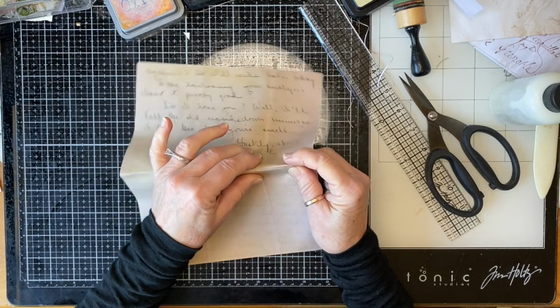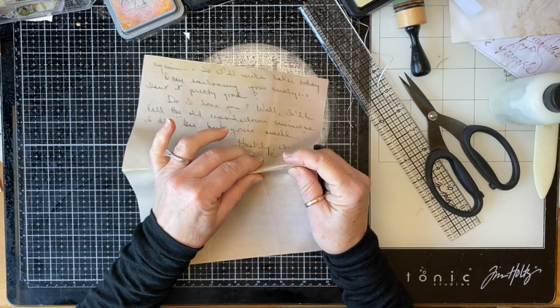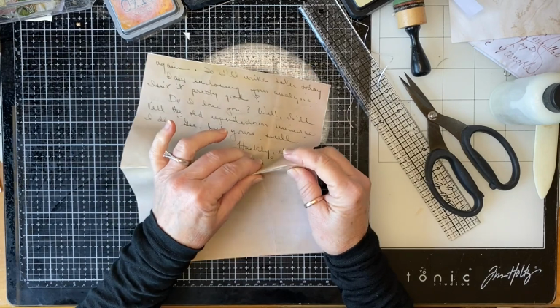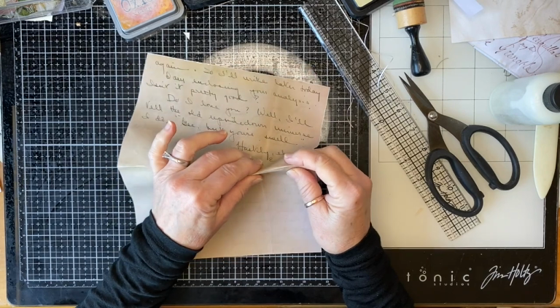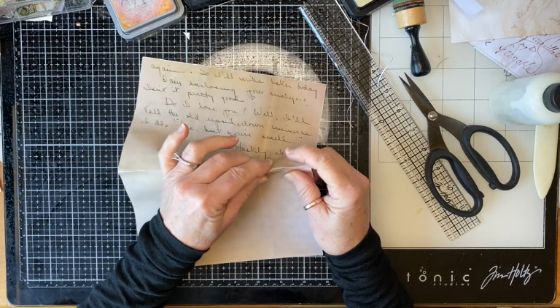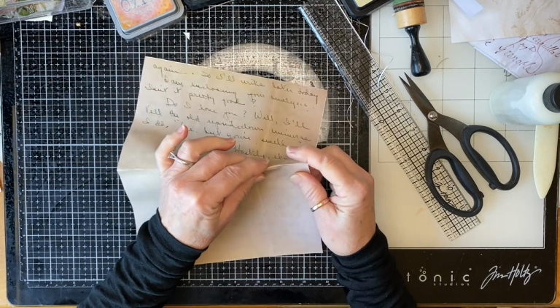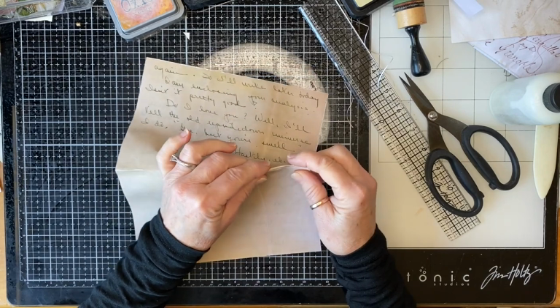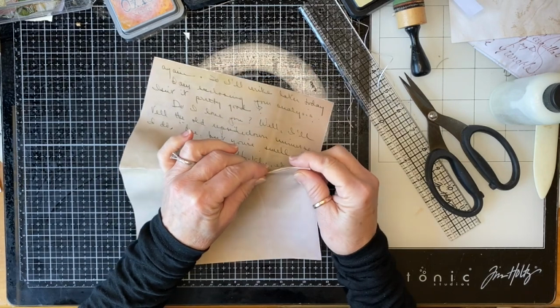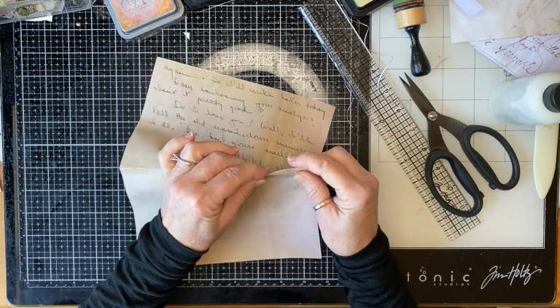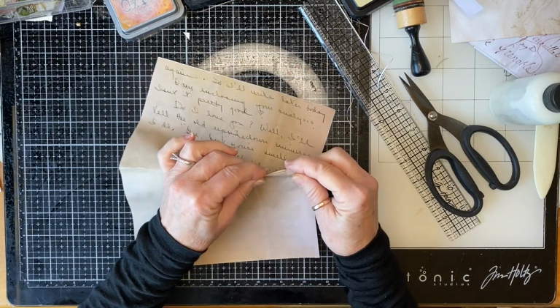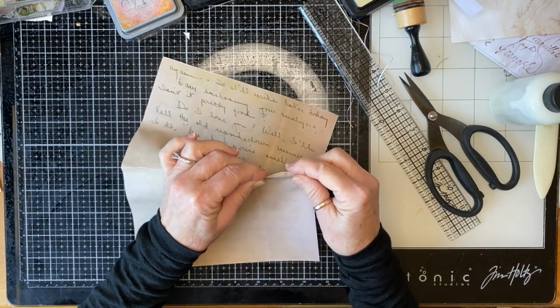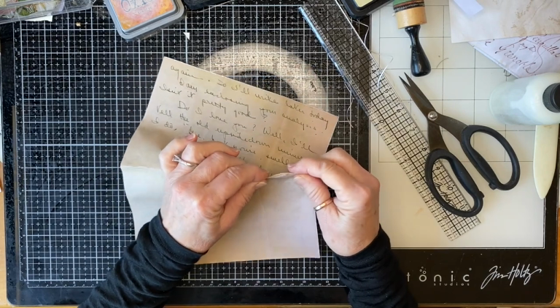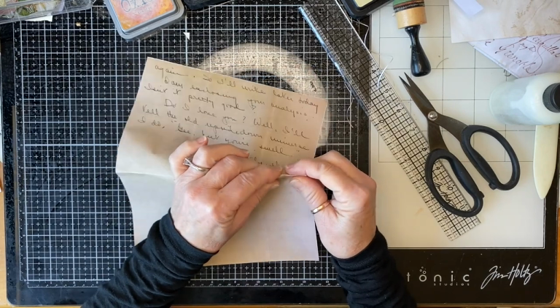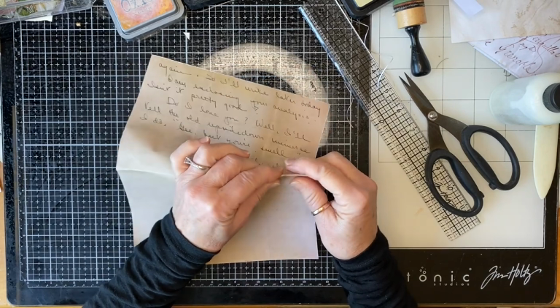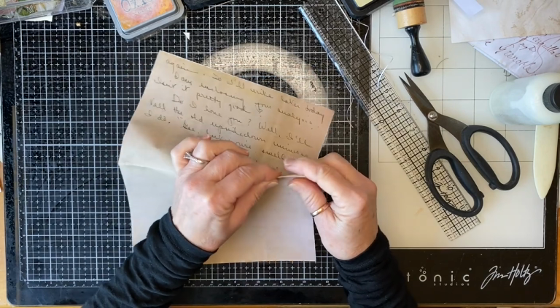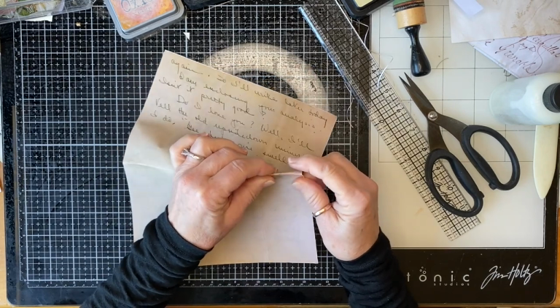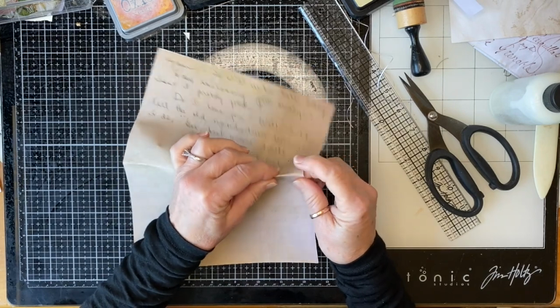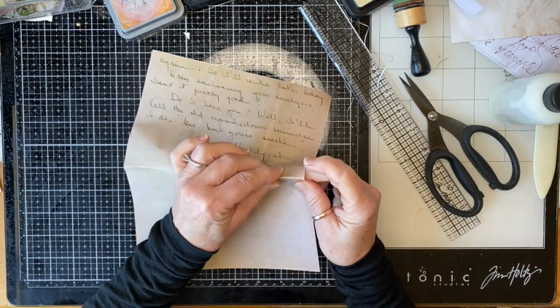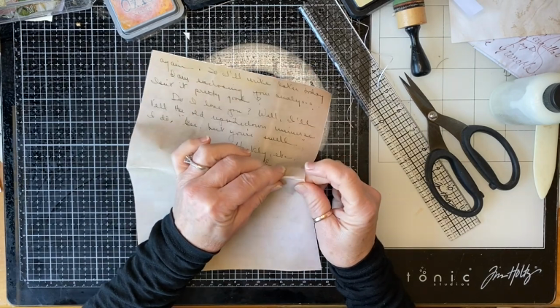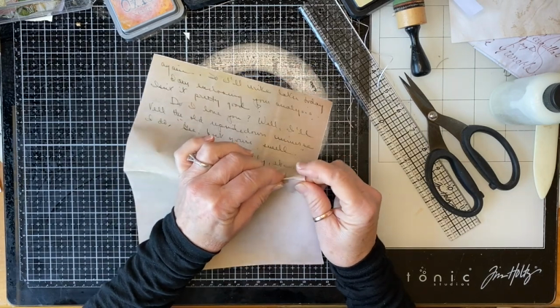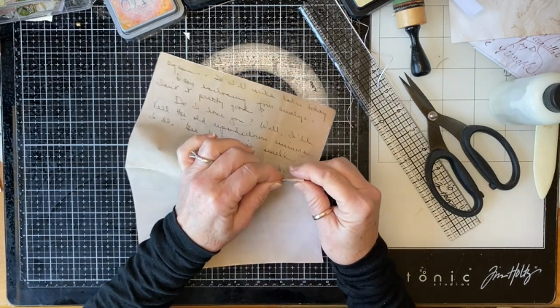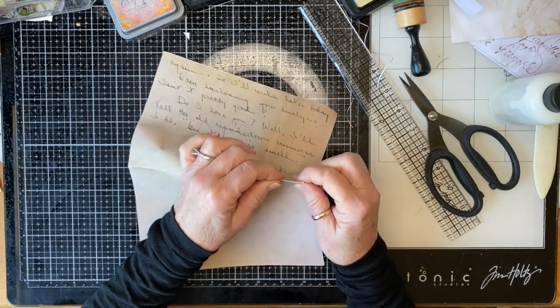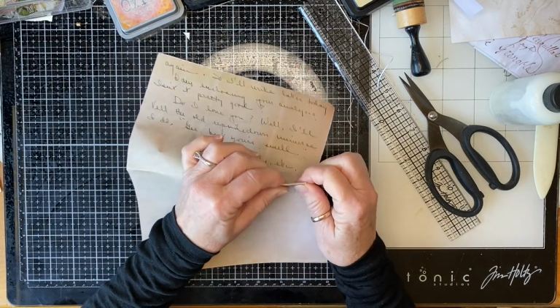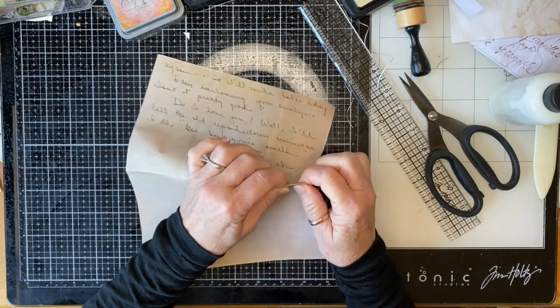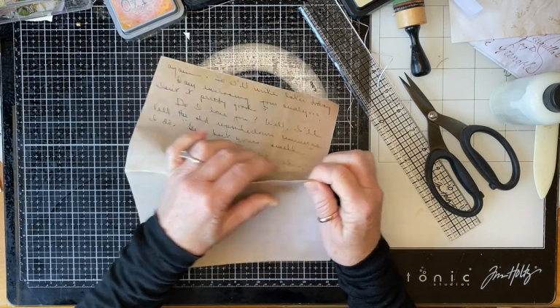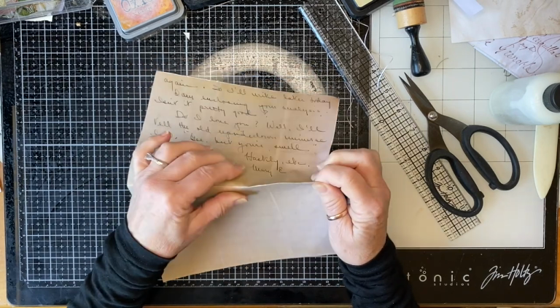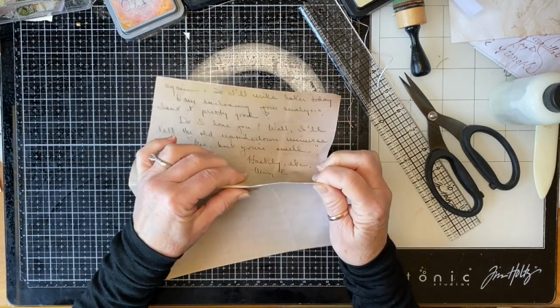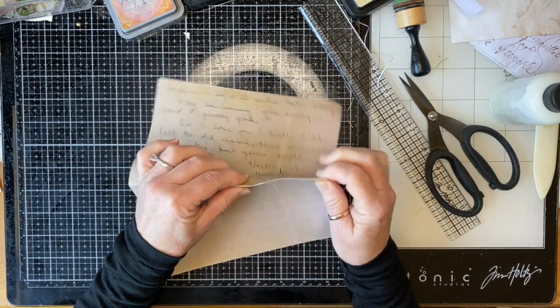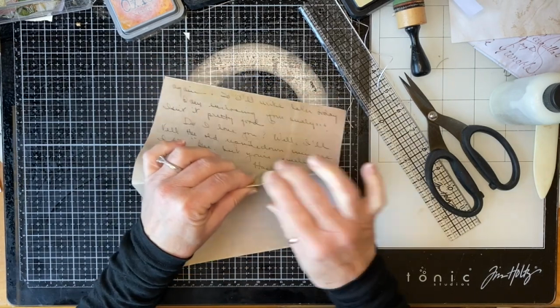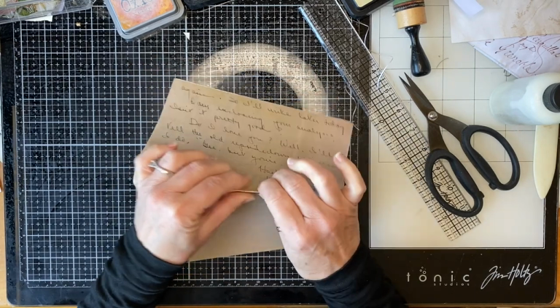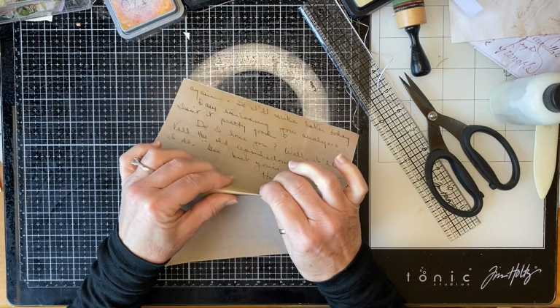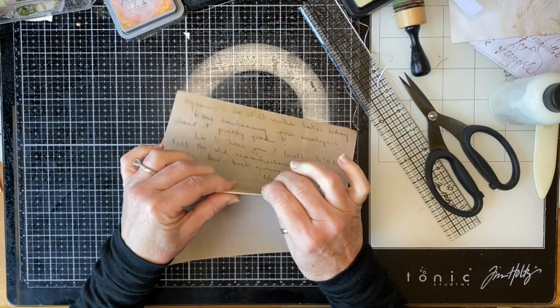Let's just put some folds in, trying to get them on the fold lines here.